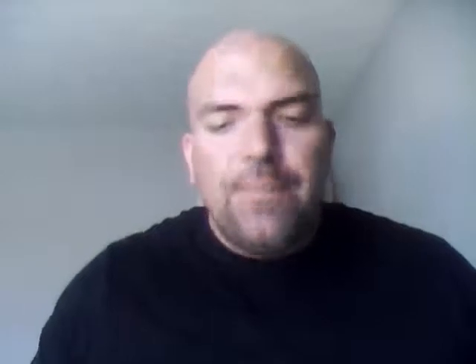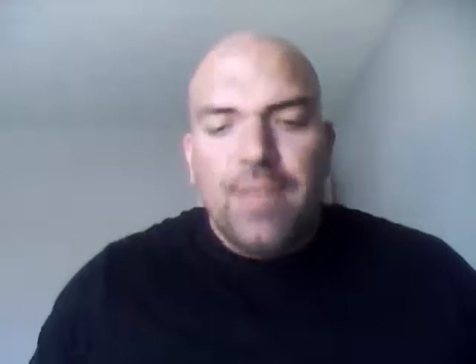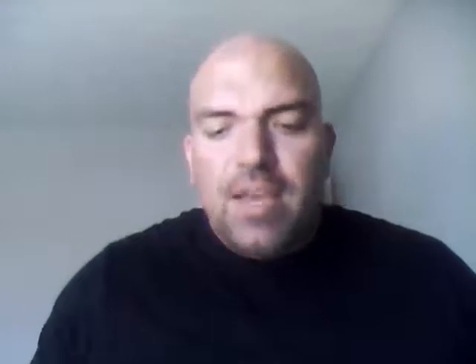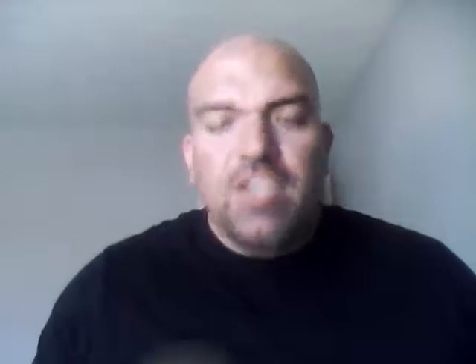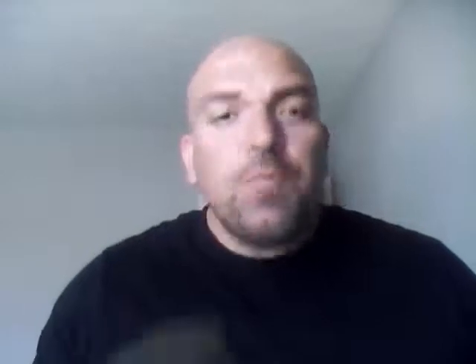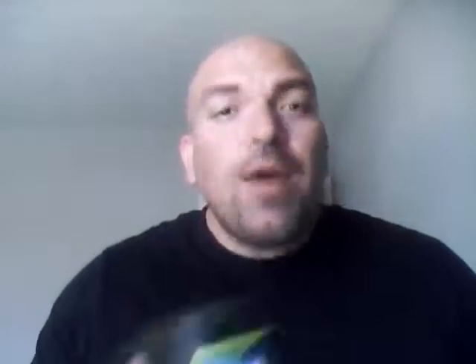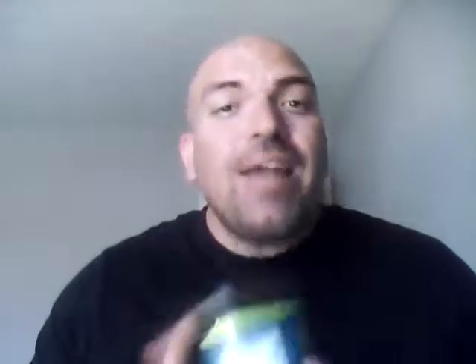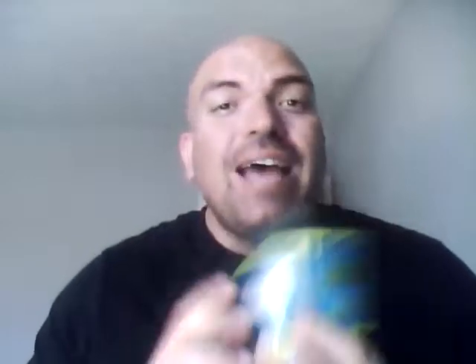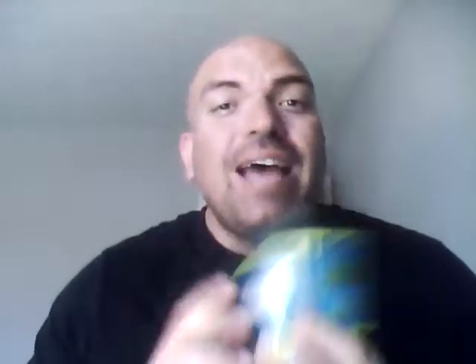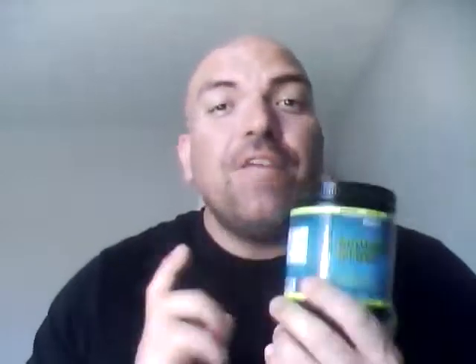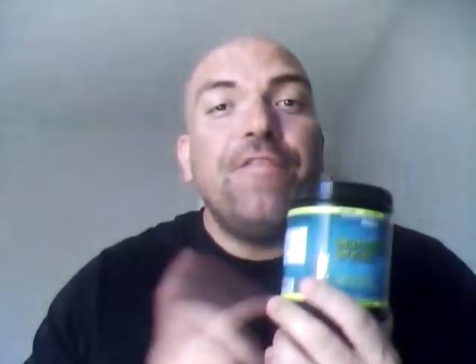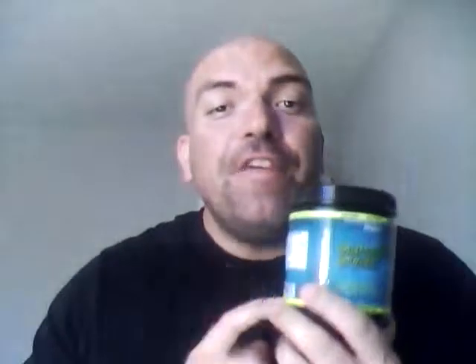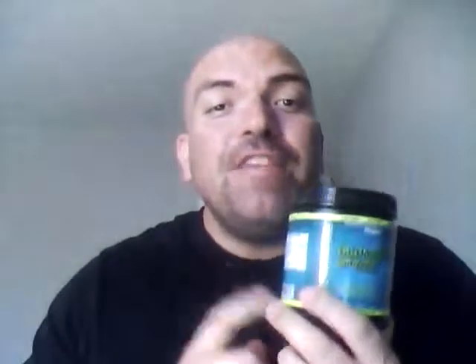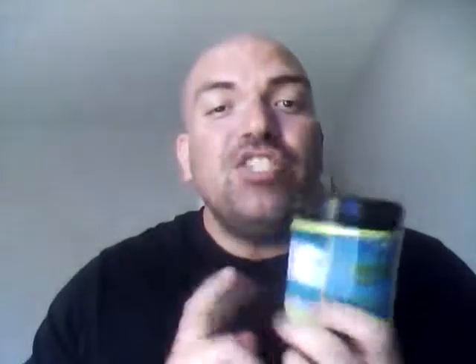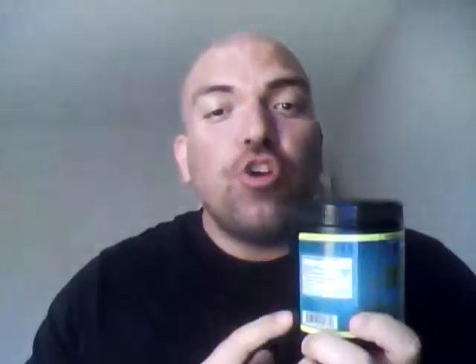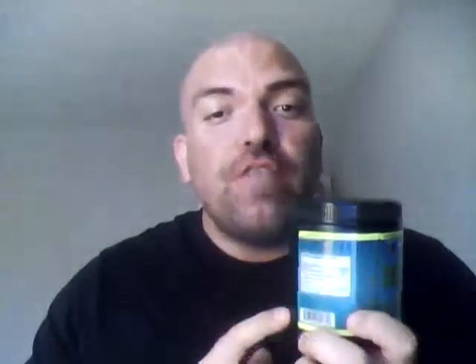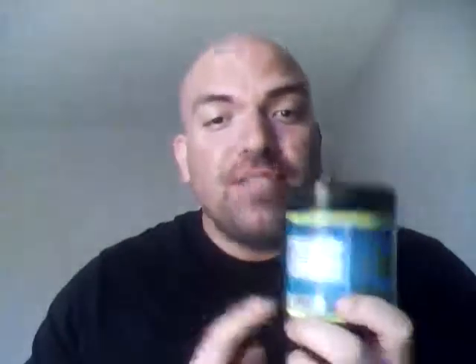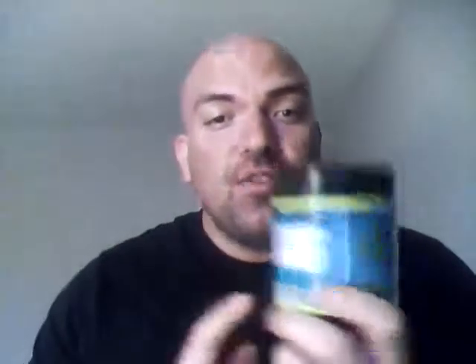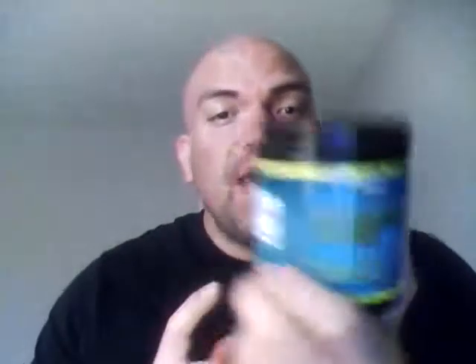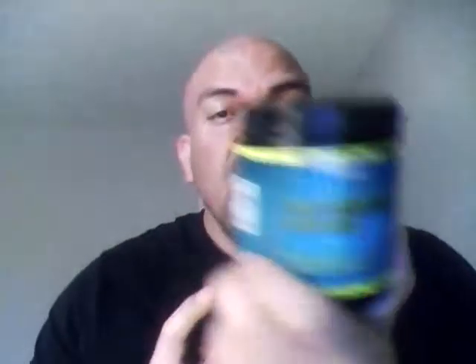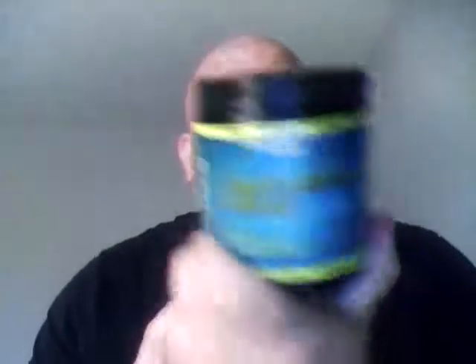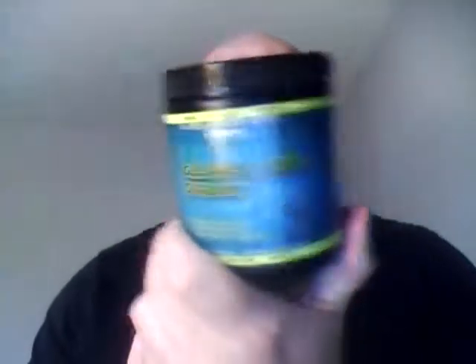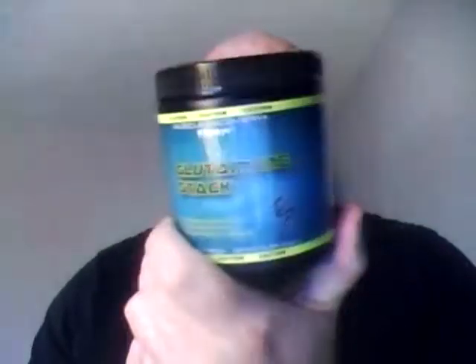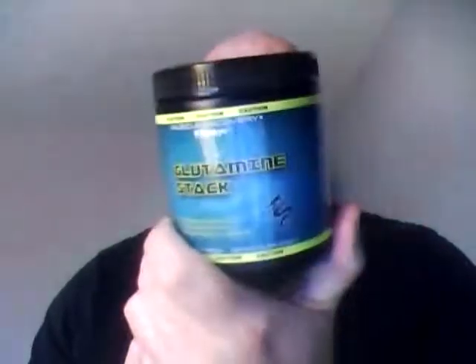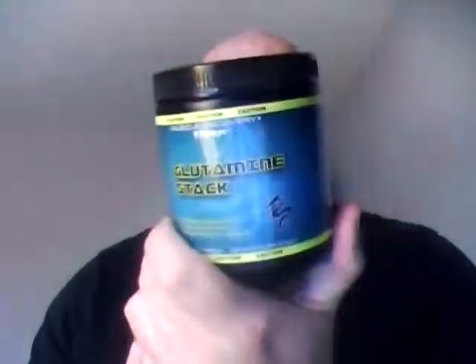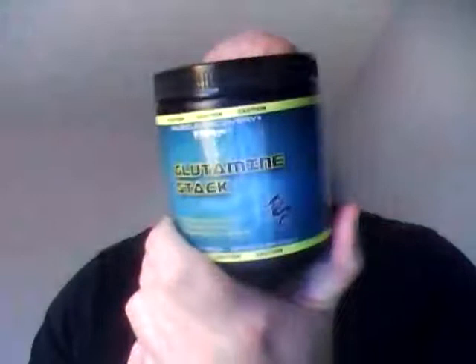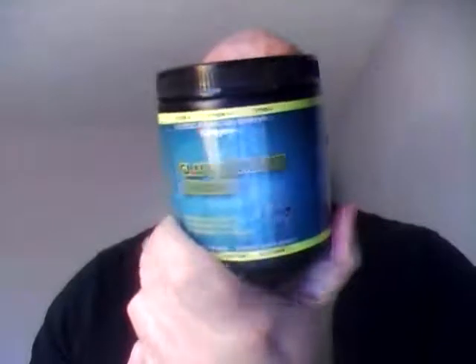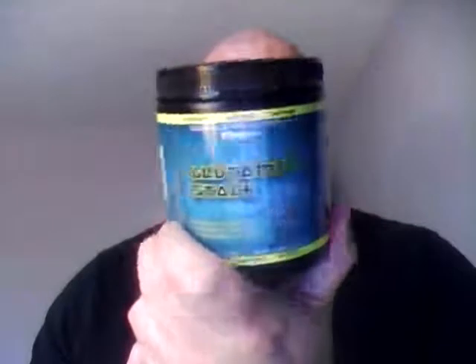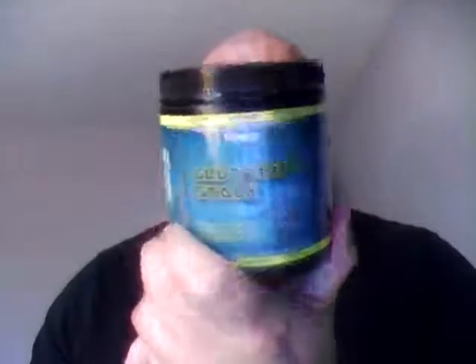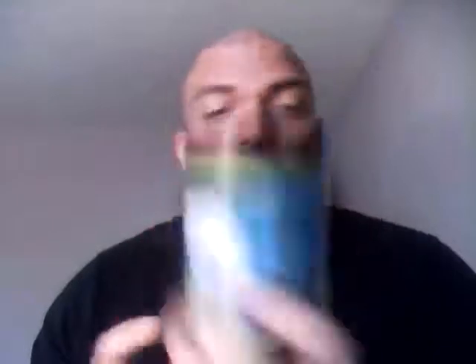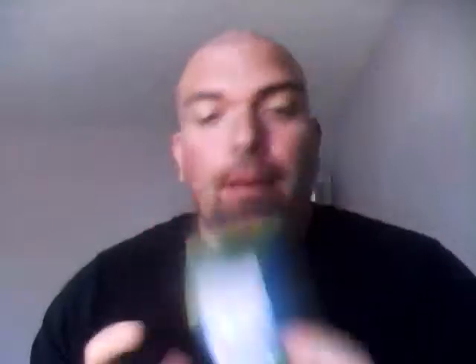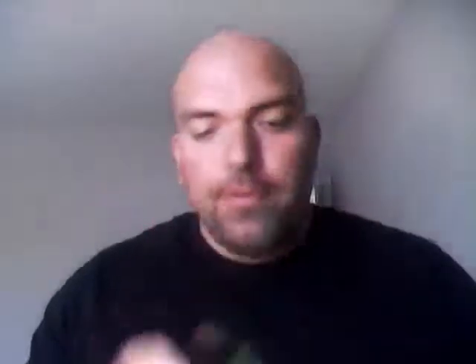Now this product has 50 servings, which is phenomenal.